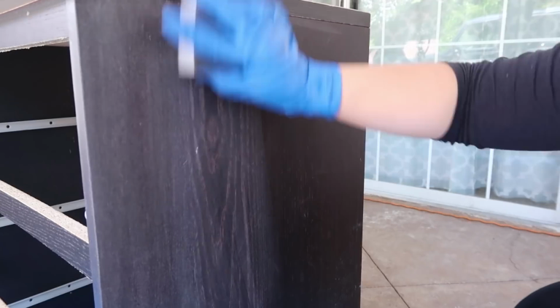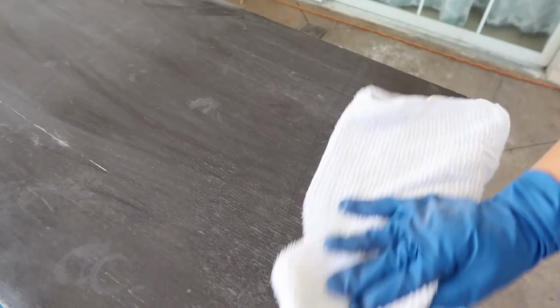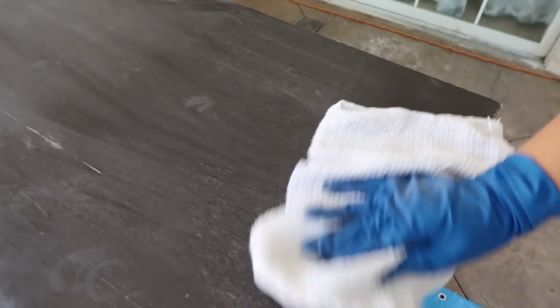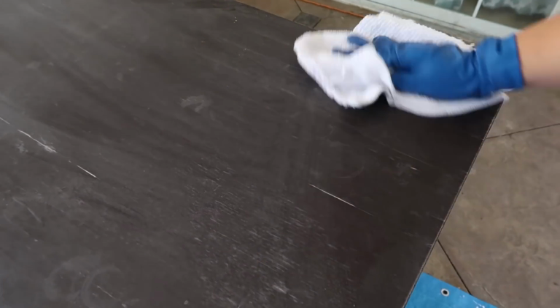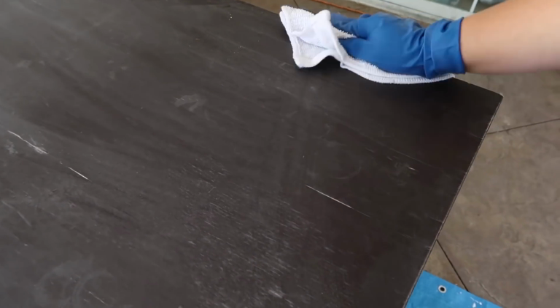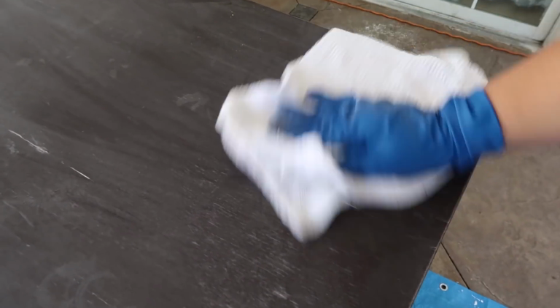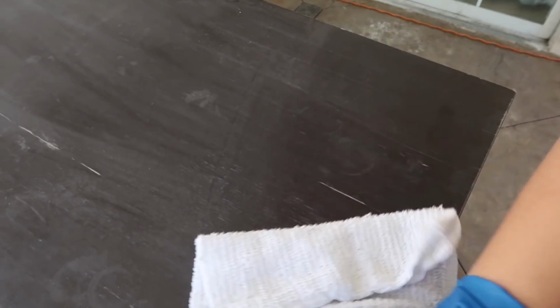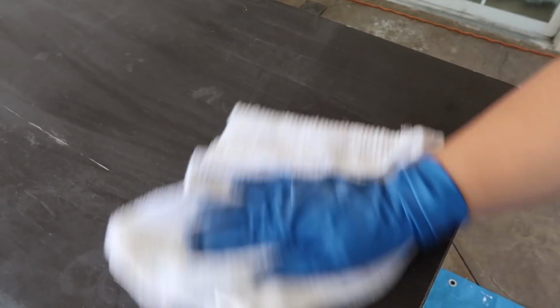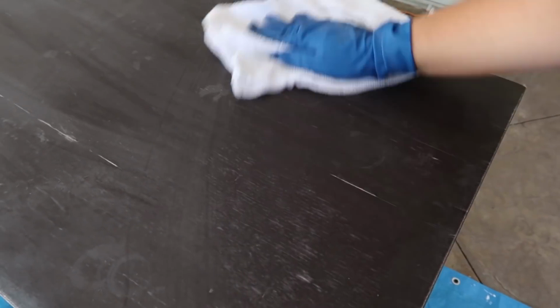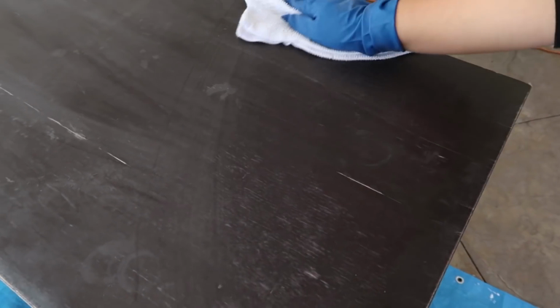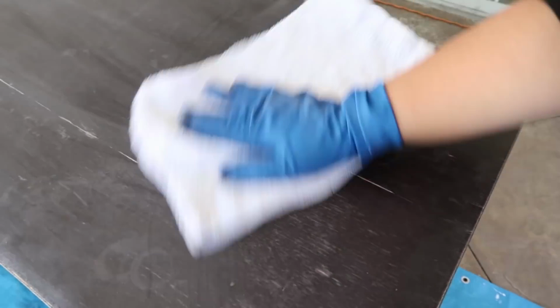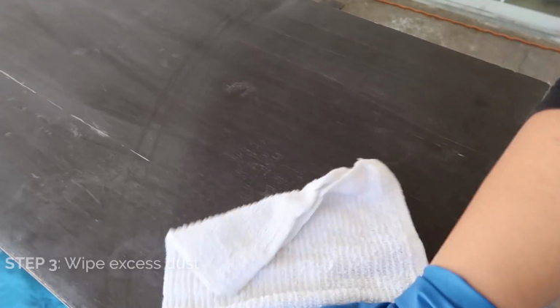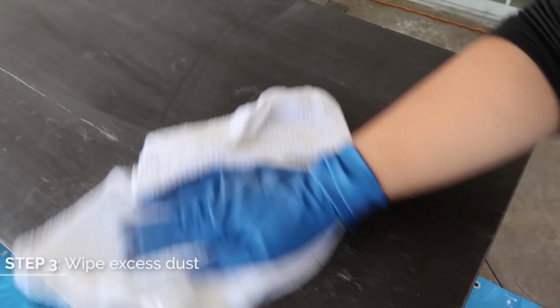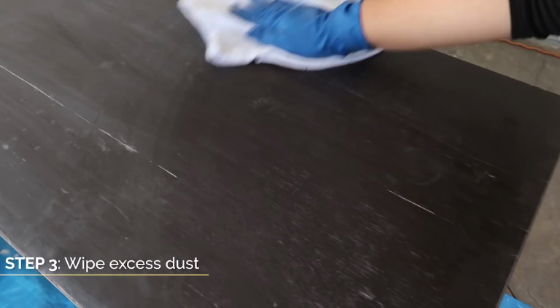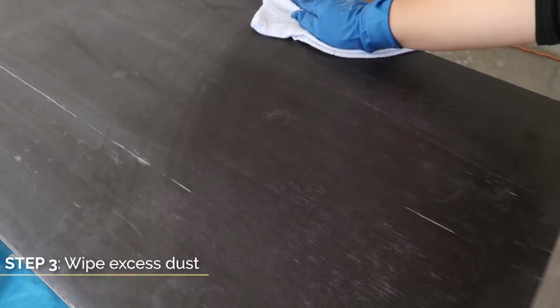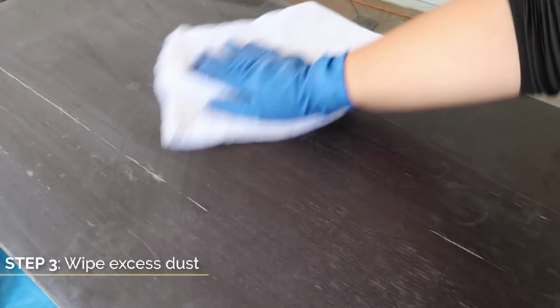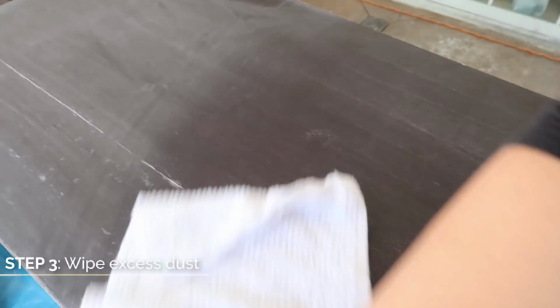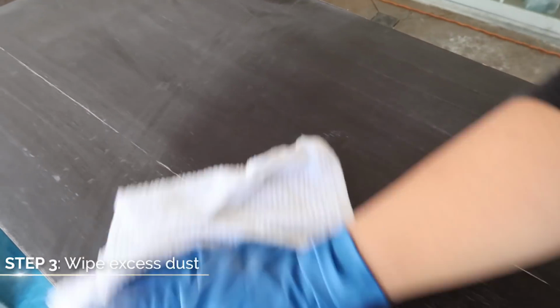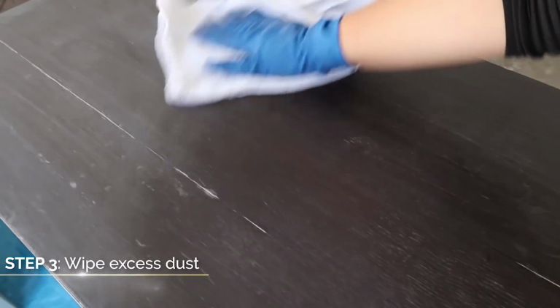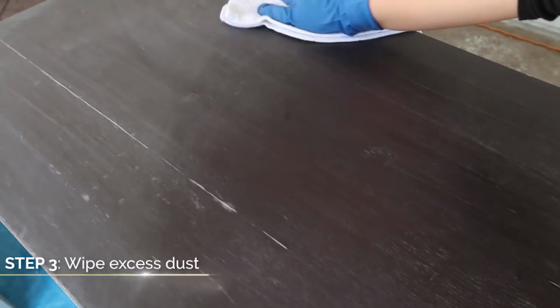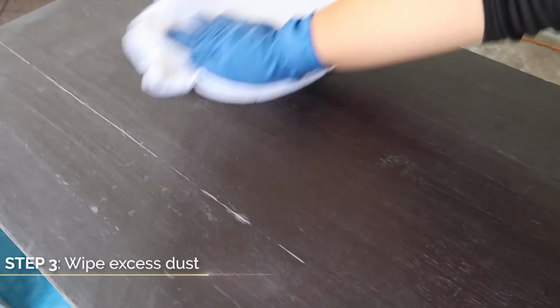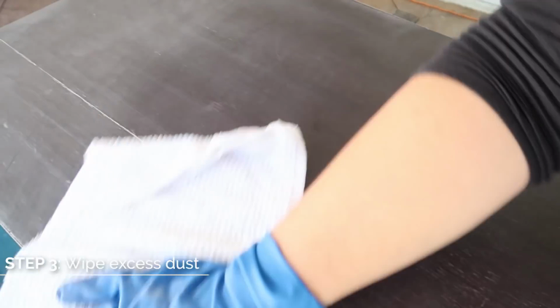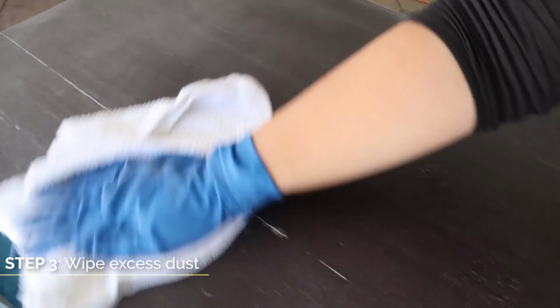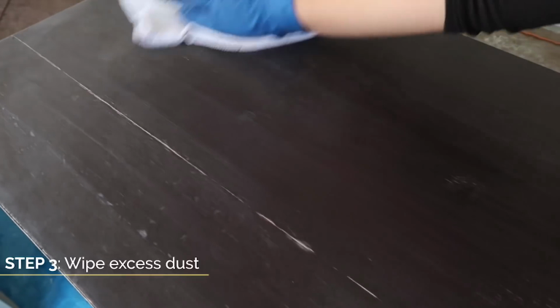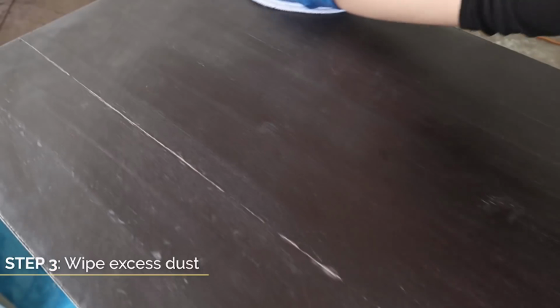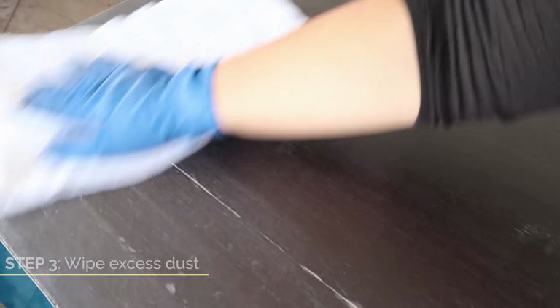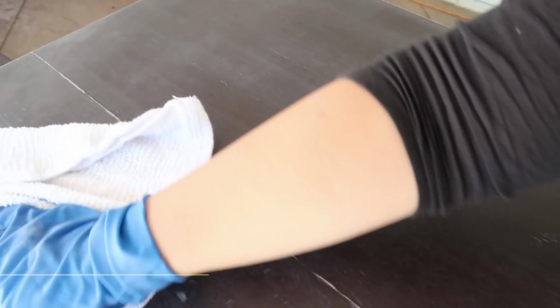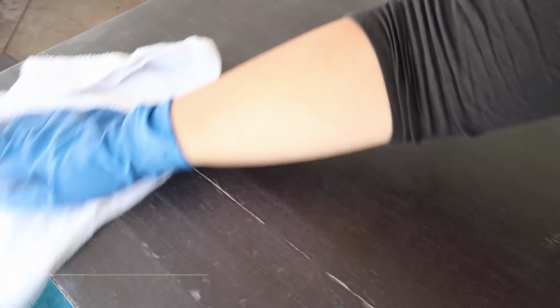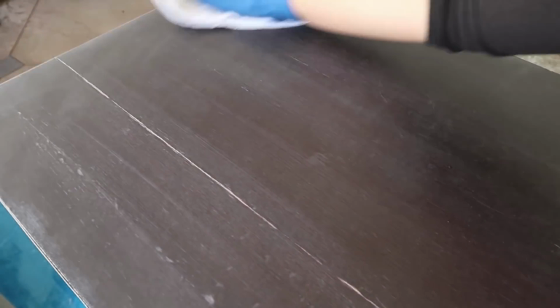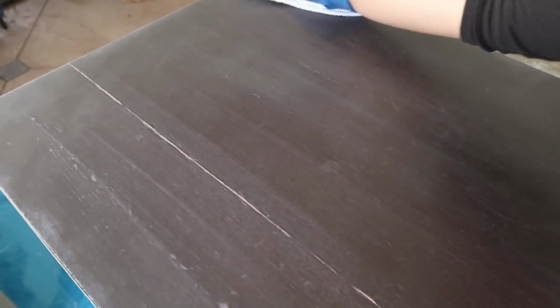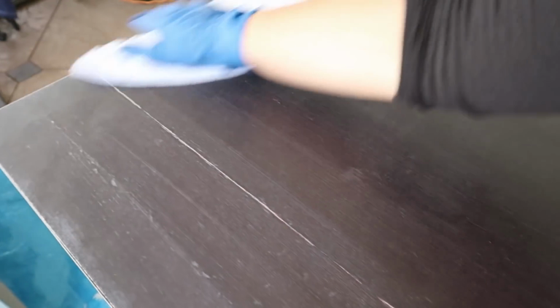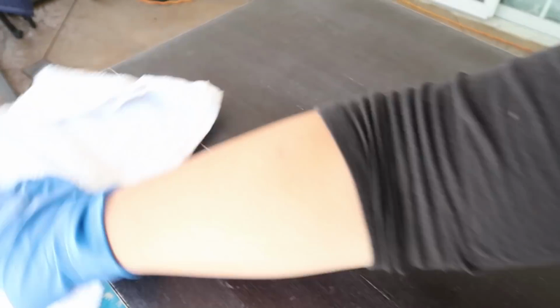After you're done sanding, take a dust rag and clean up all of the dust. This will help prepare the surface for the primer.